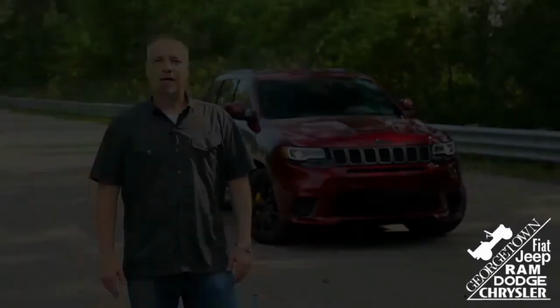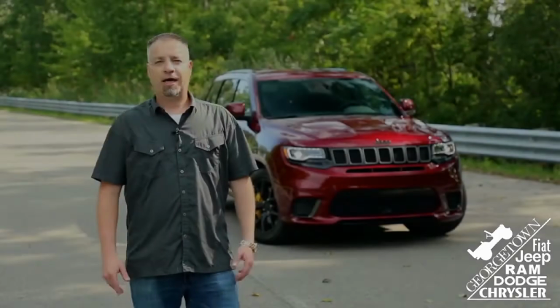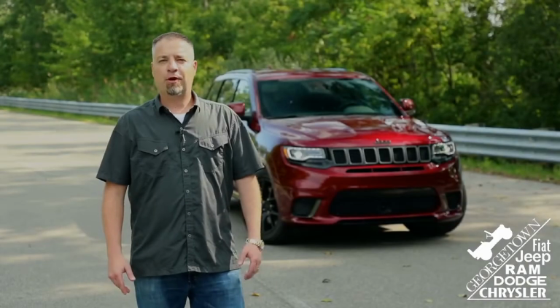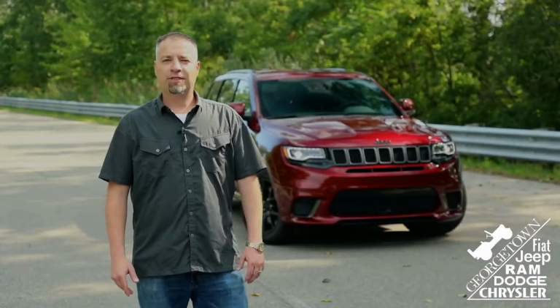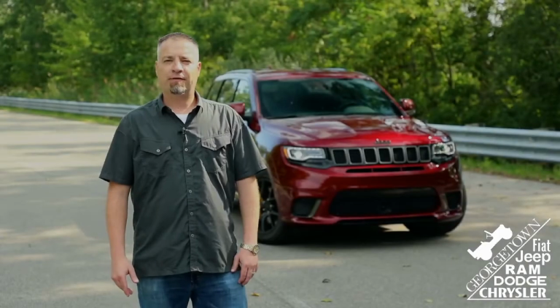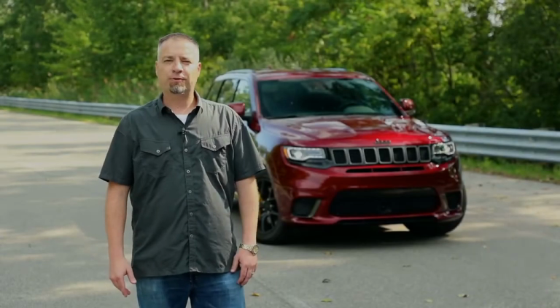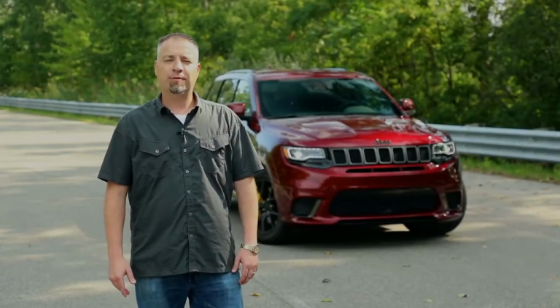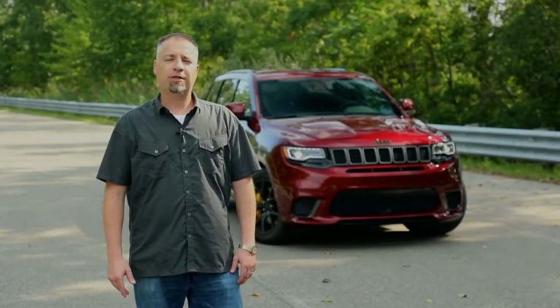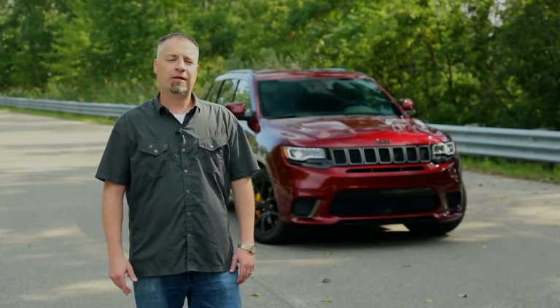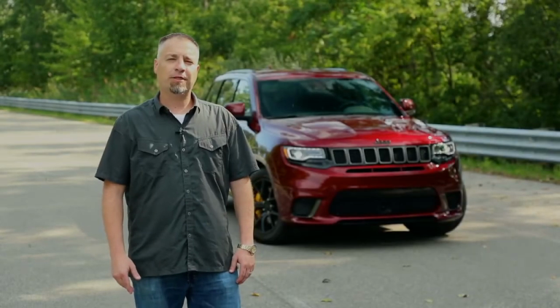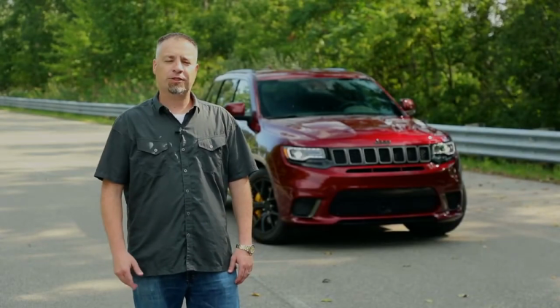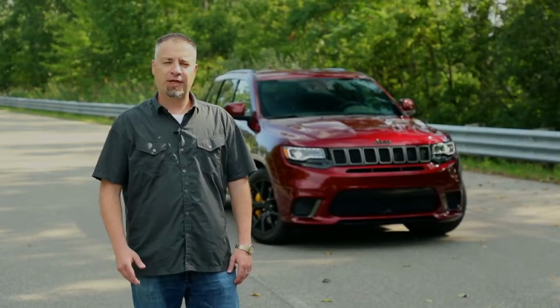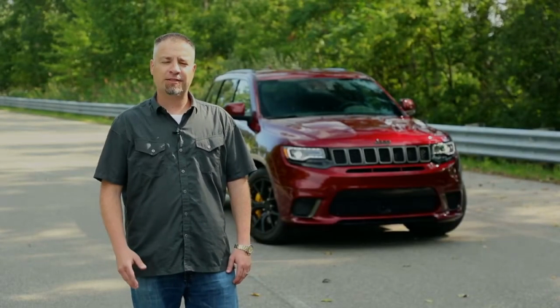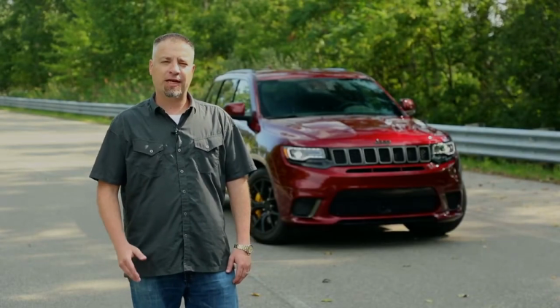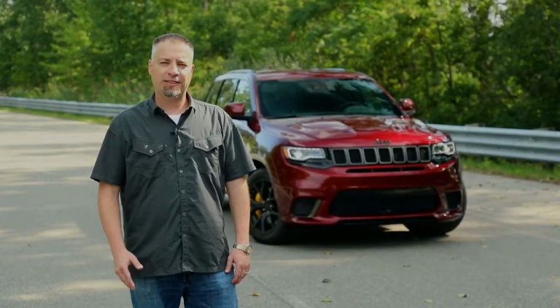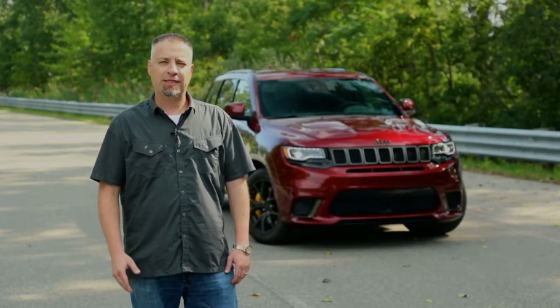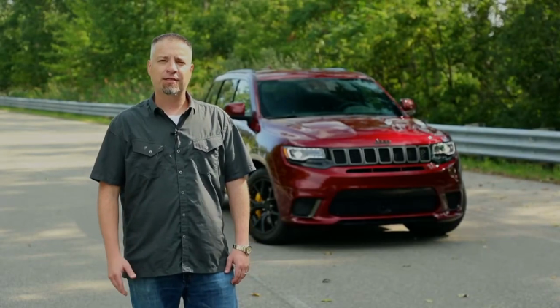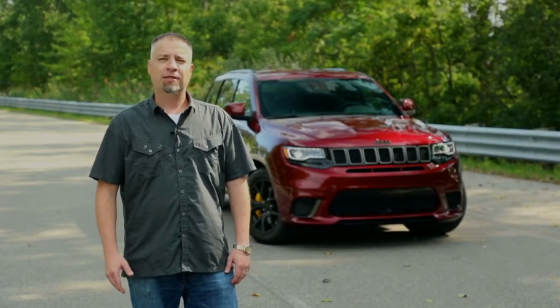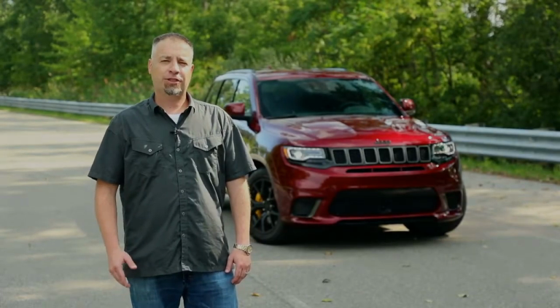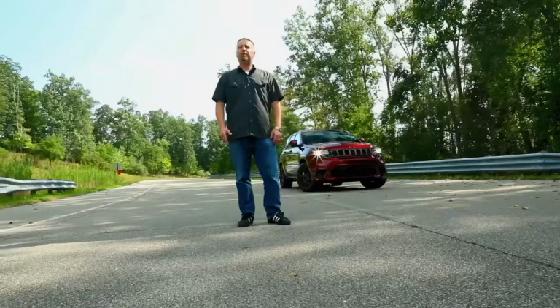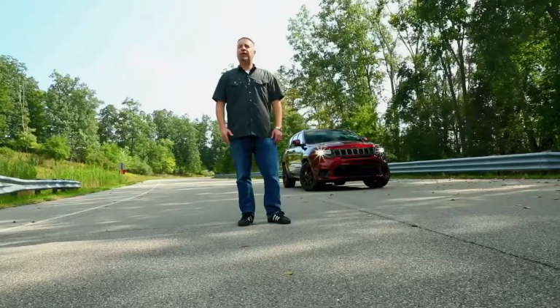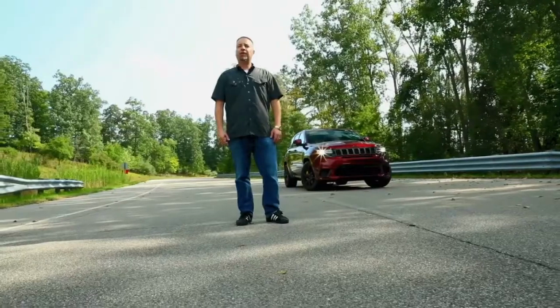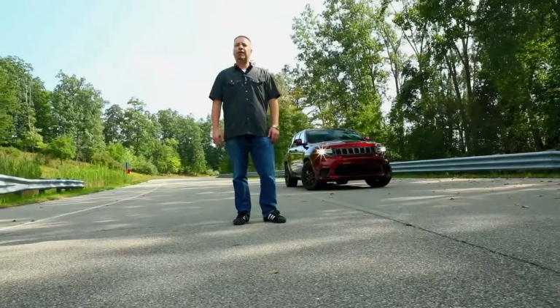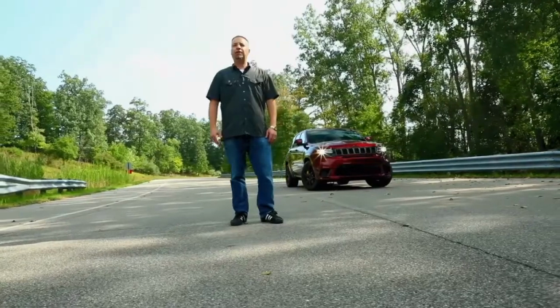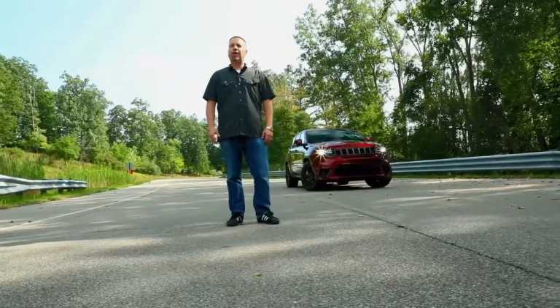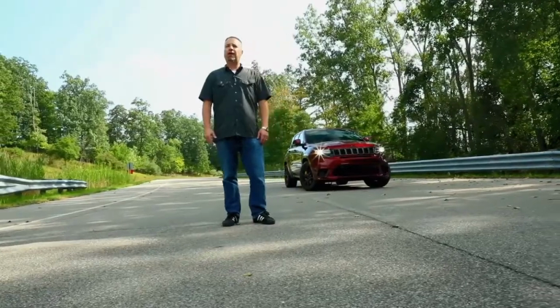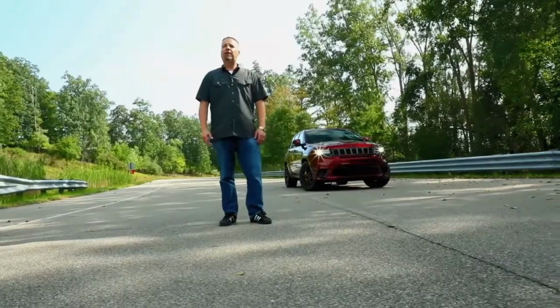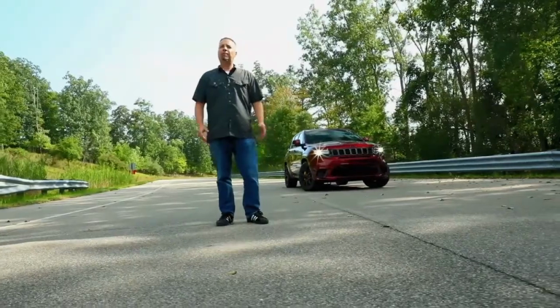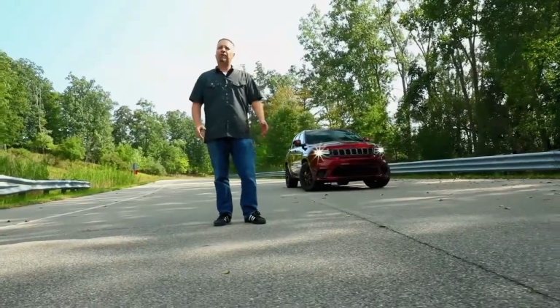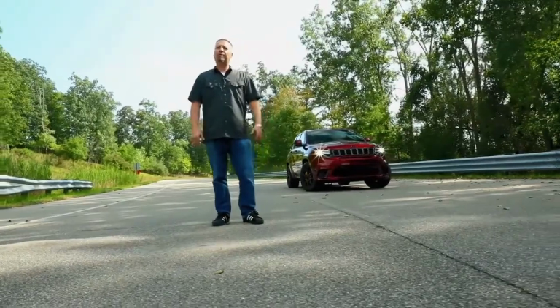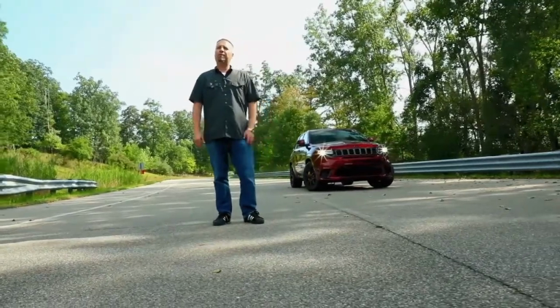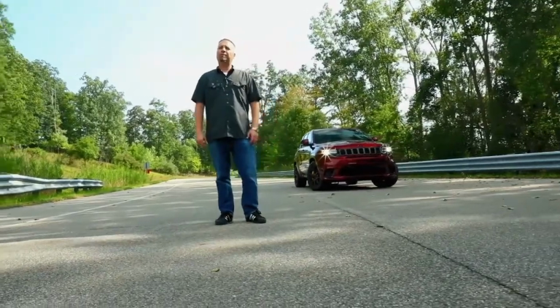Hi, I'm Paul Muskevich. We're going to be talking about the 2019 Jeep Grand Cherokee Trackhawk performance pages.